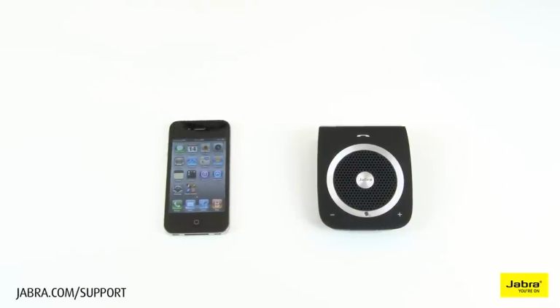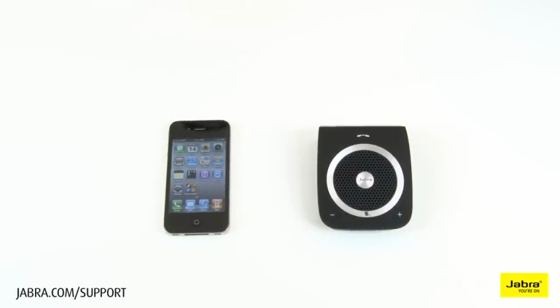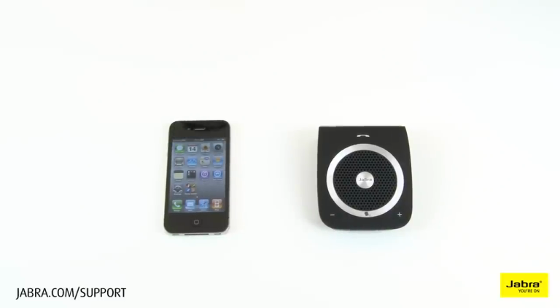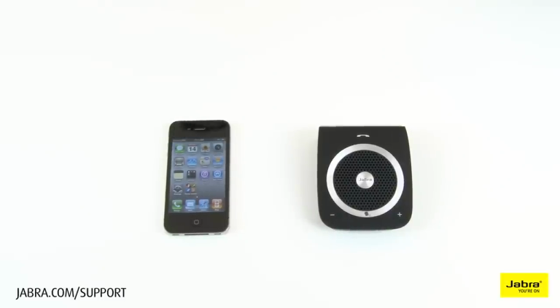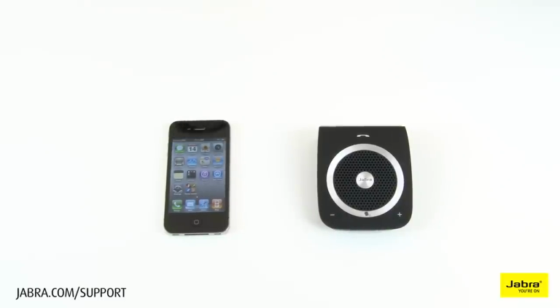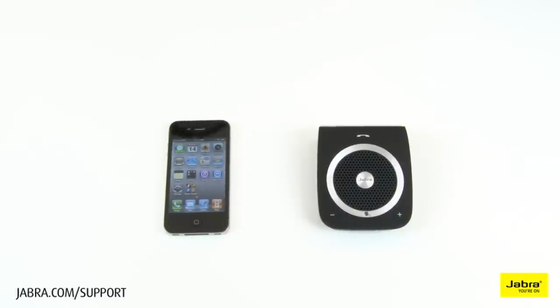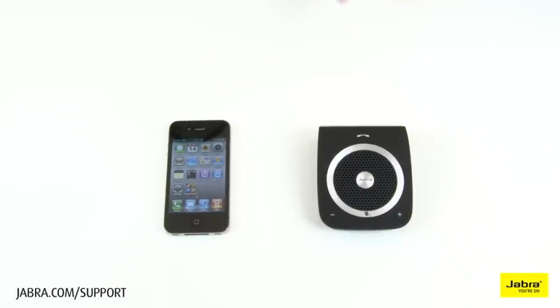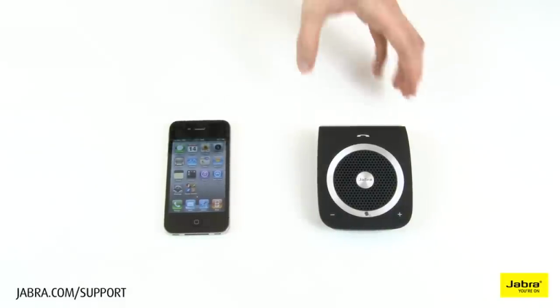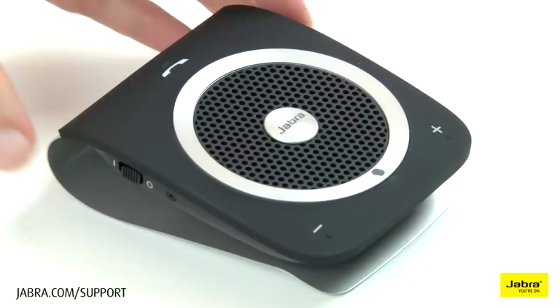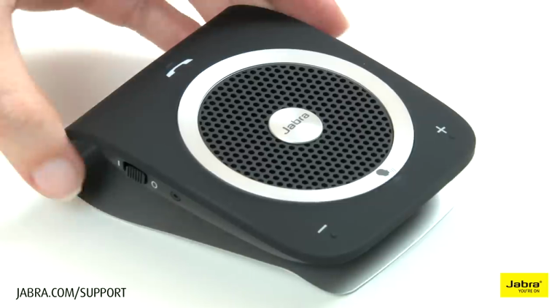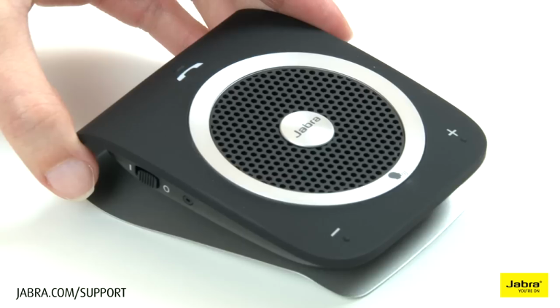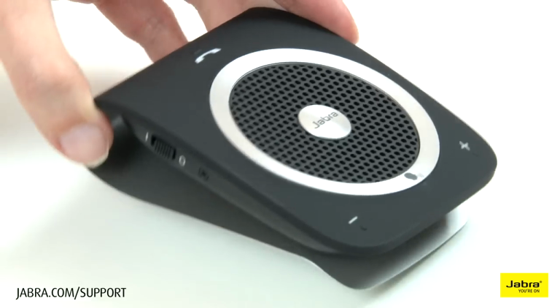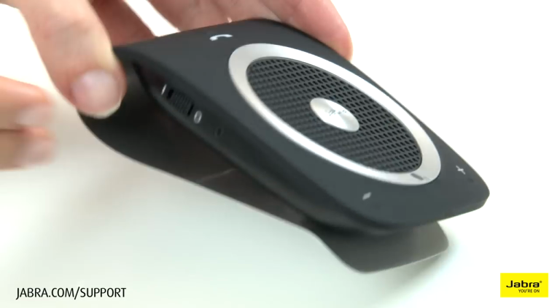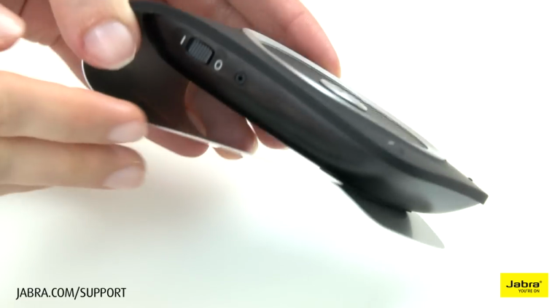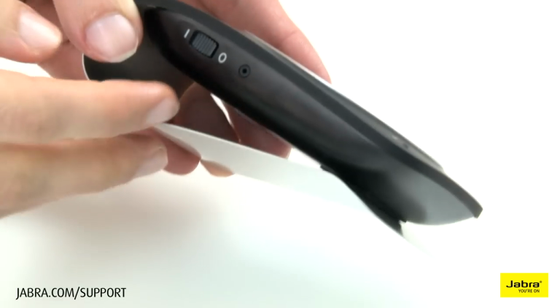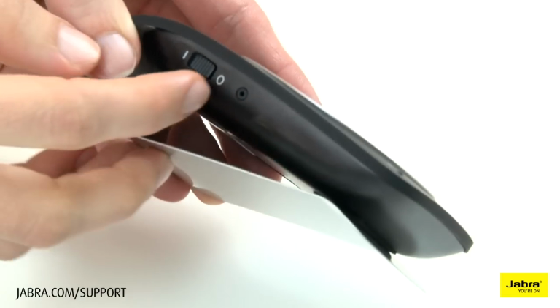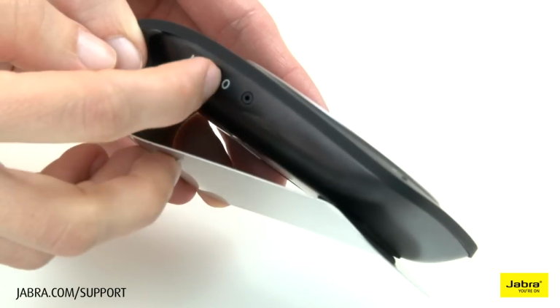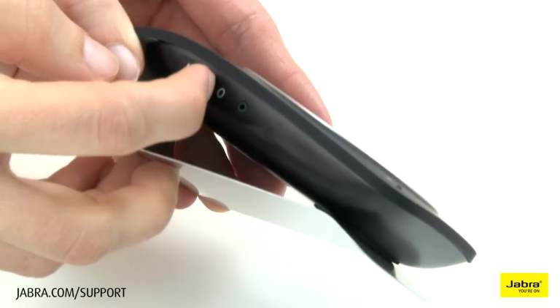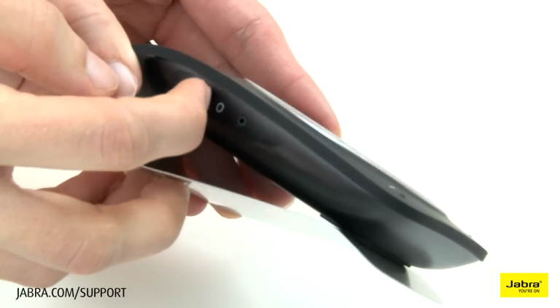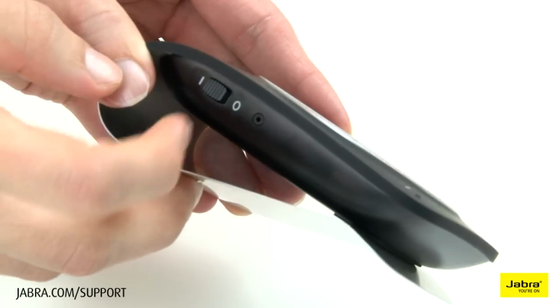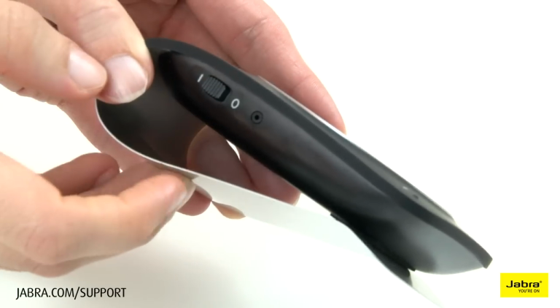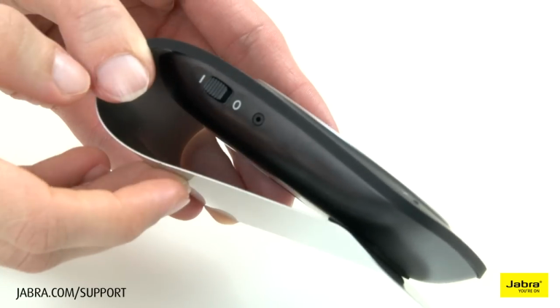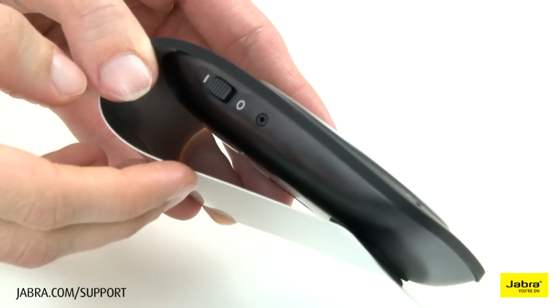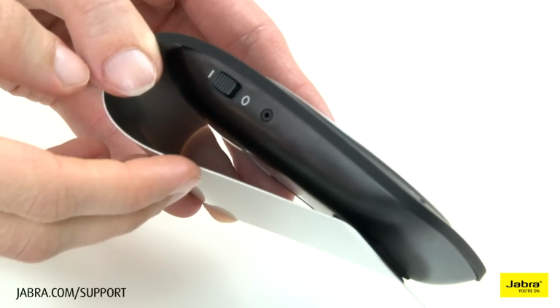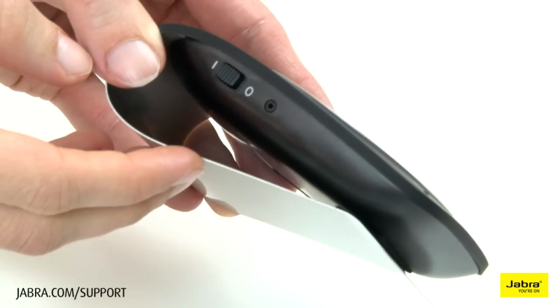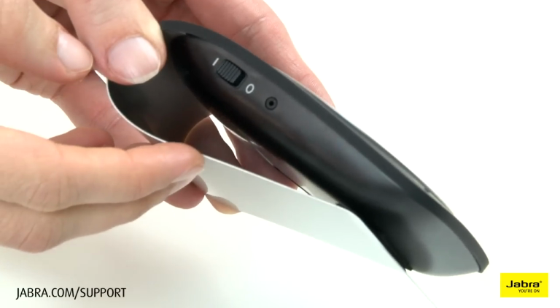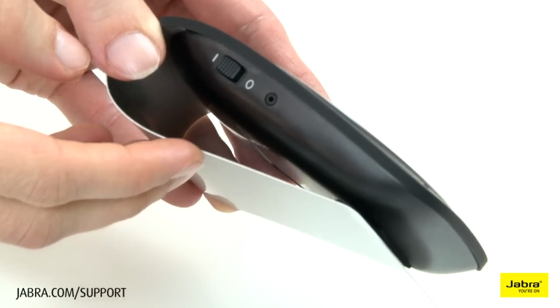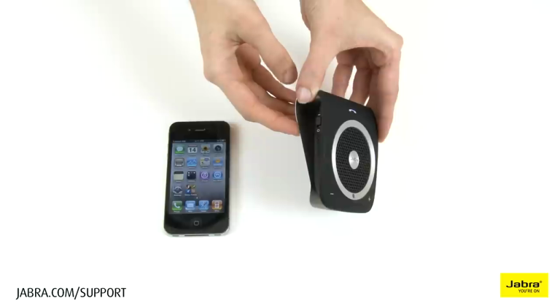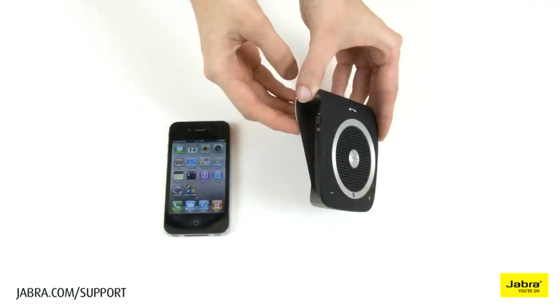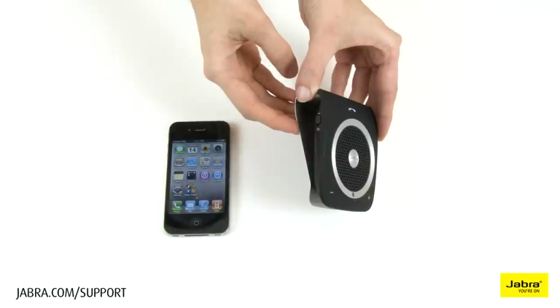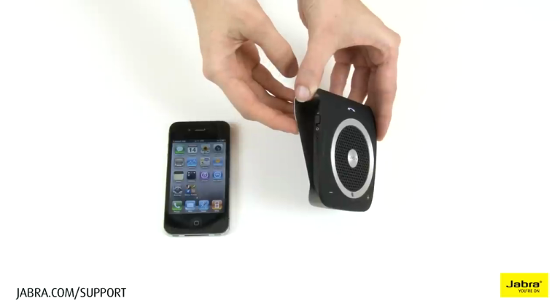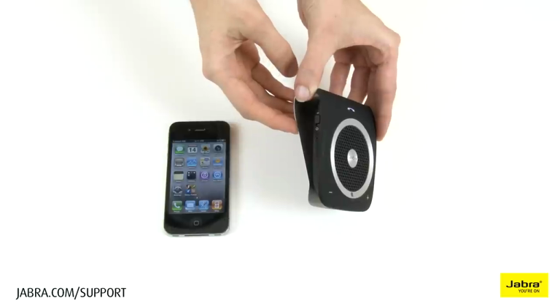Start by turning the Jabra Tourer on. Power on.